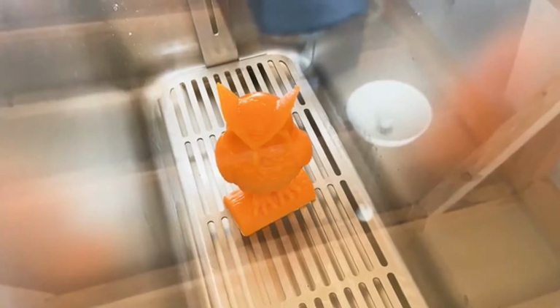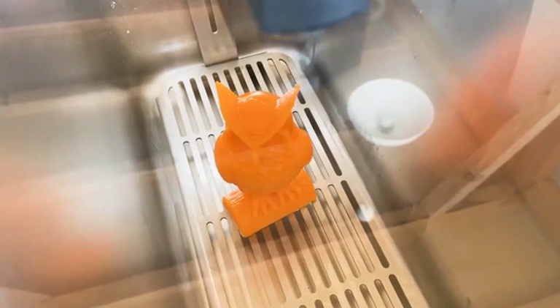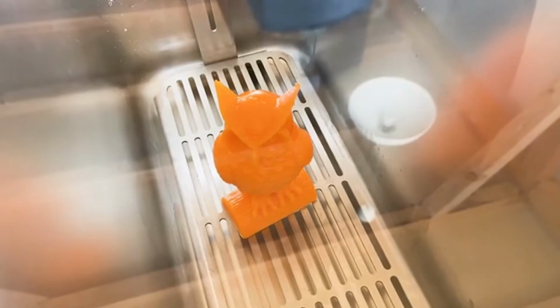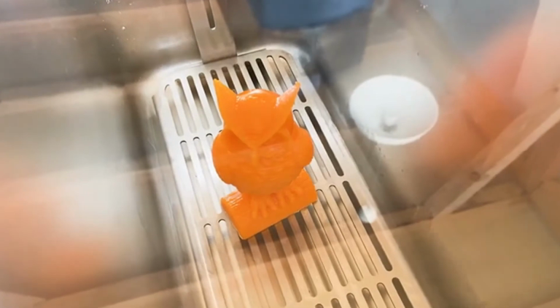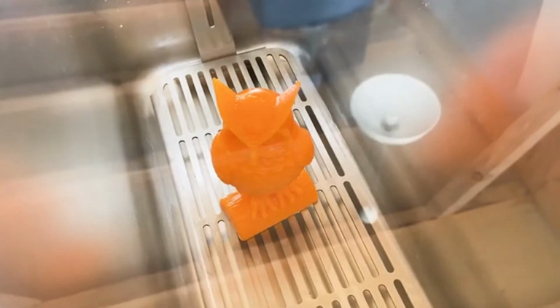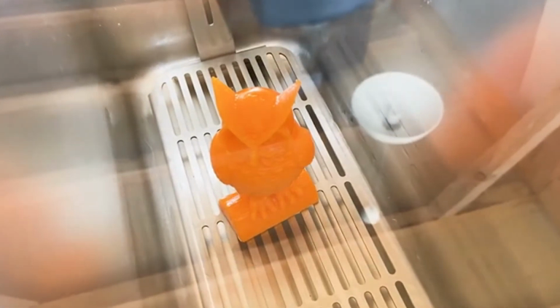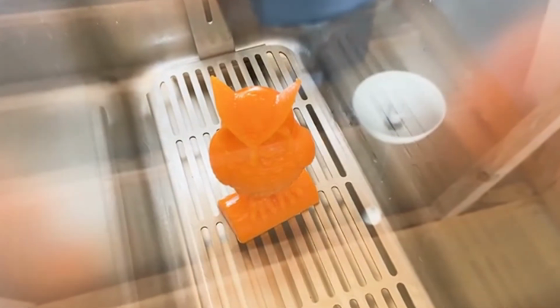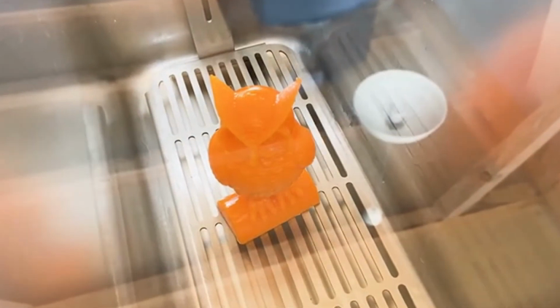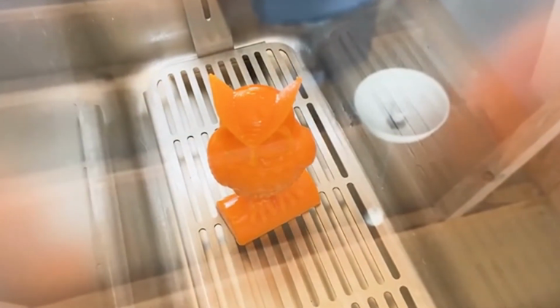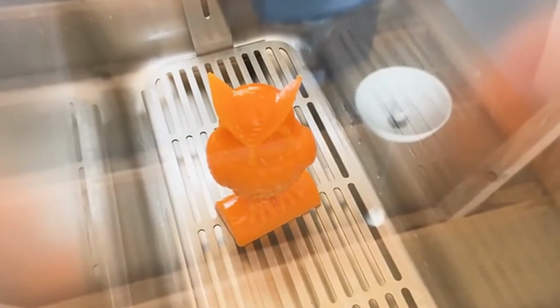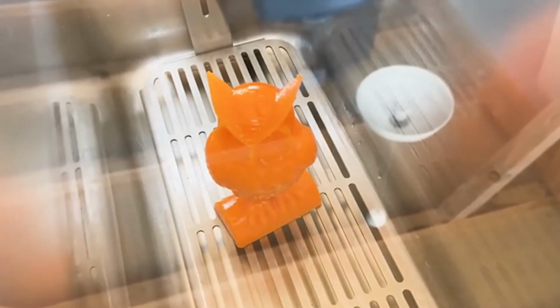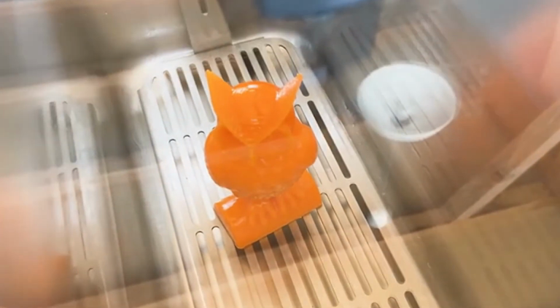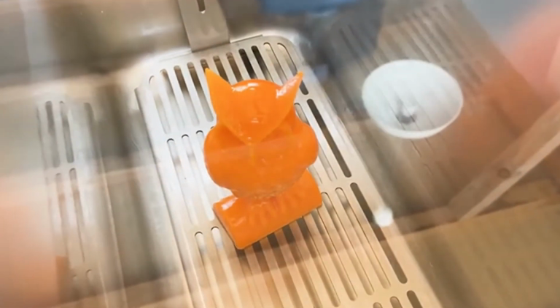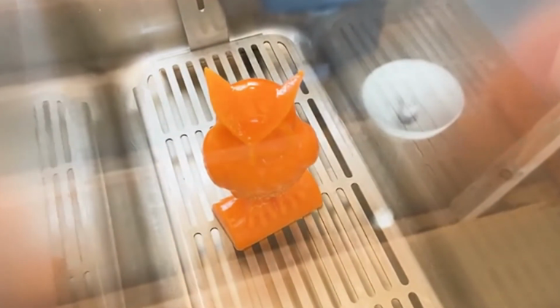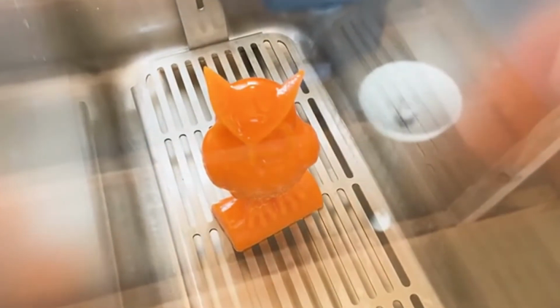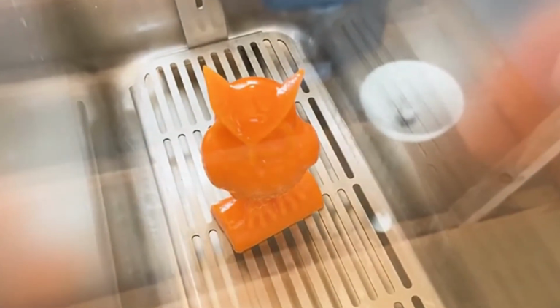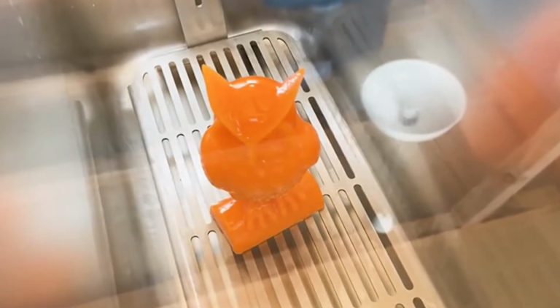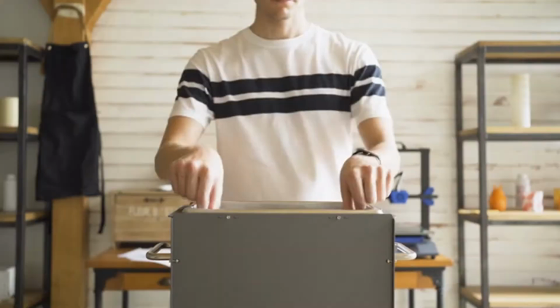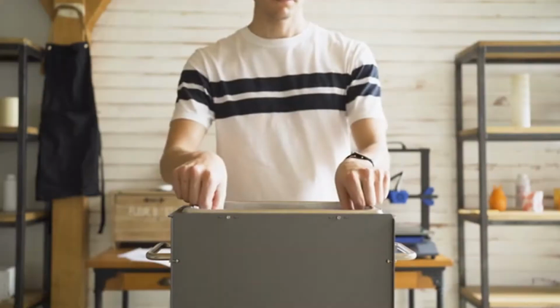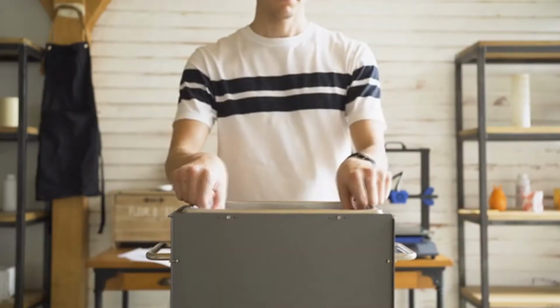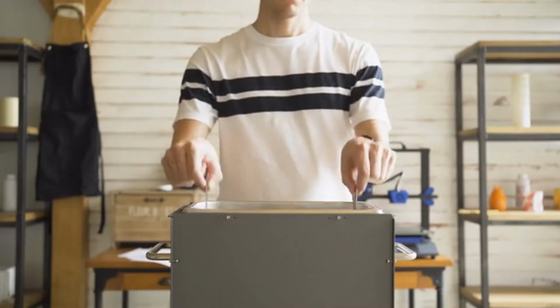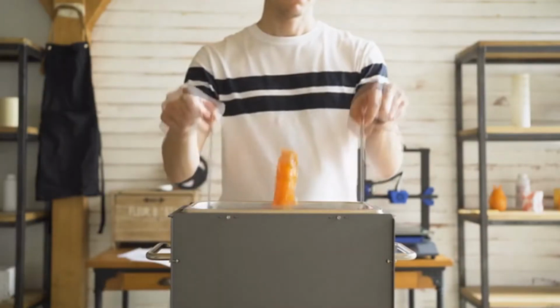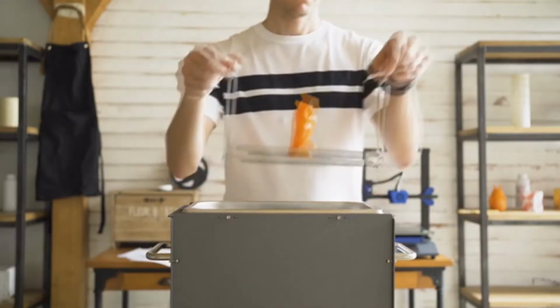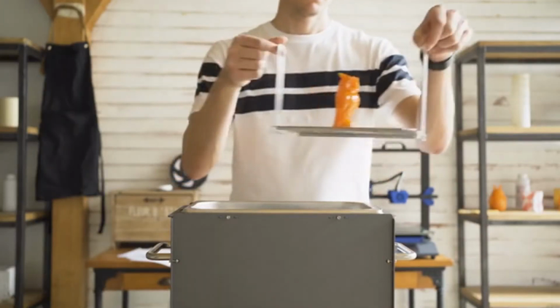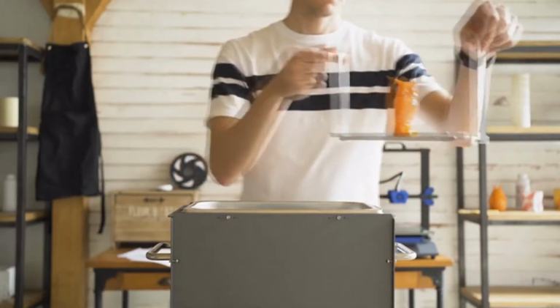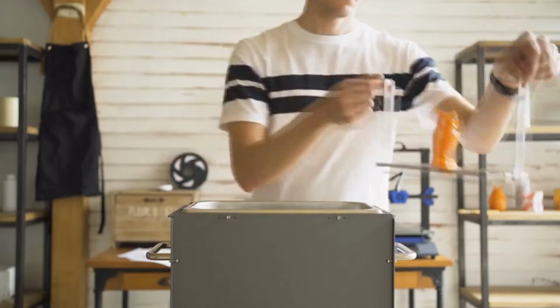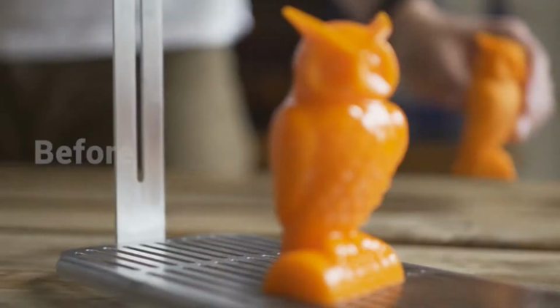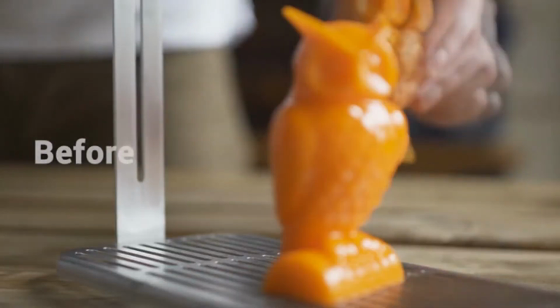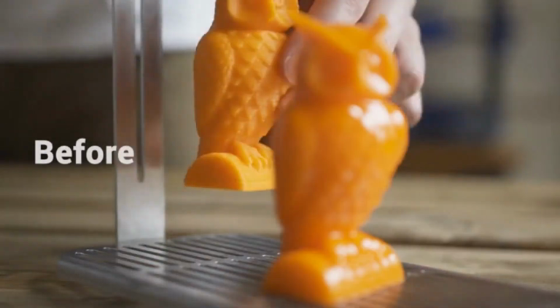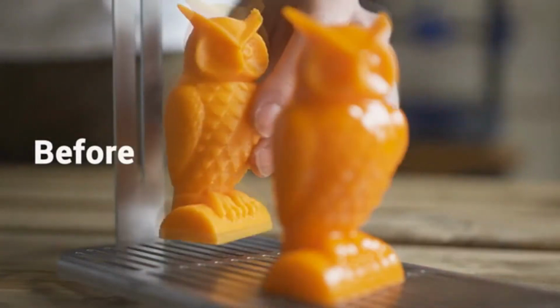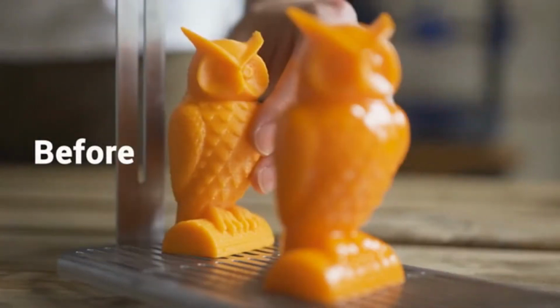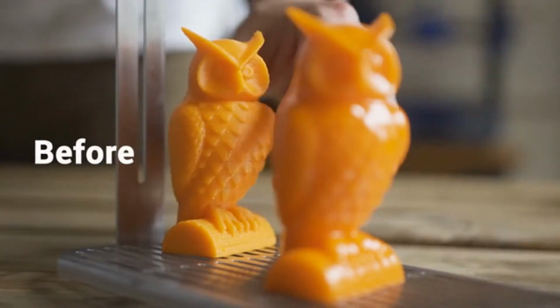The solvent will be heated and will evaporate. After the smoothing treatment, let the print air dry and enjoy its smooth, beautiful form.